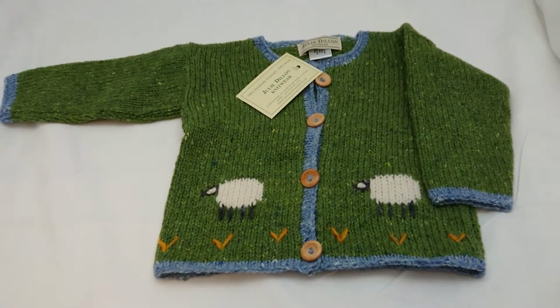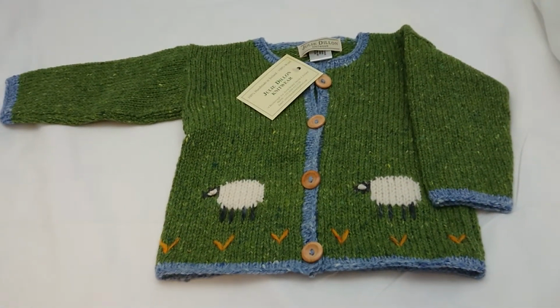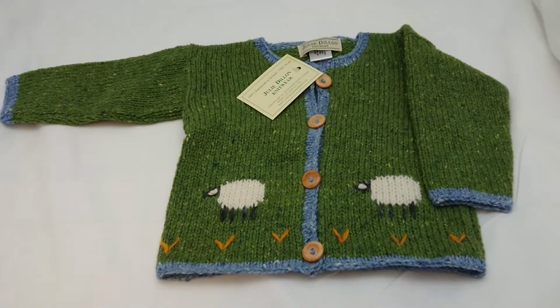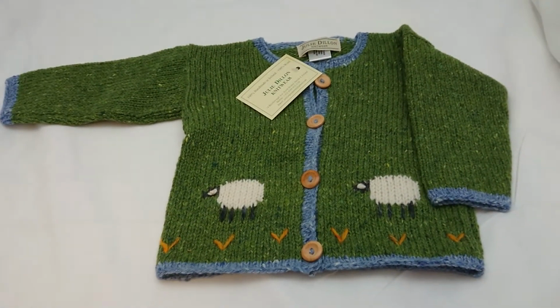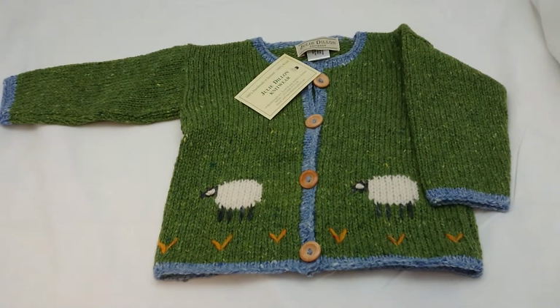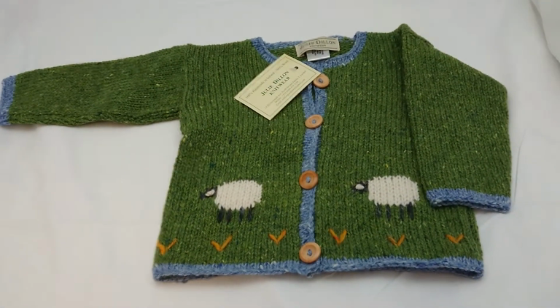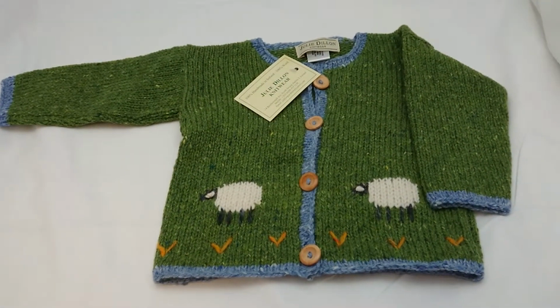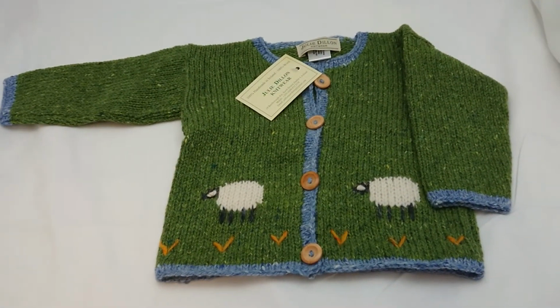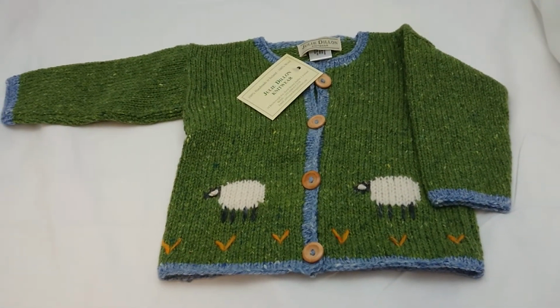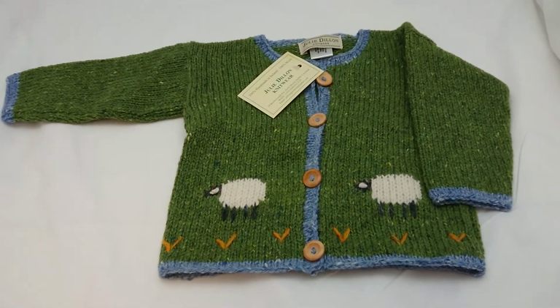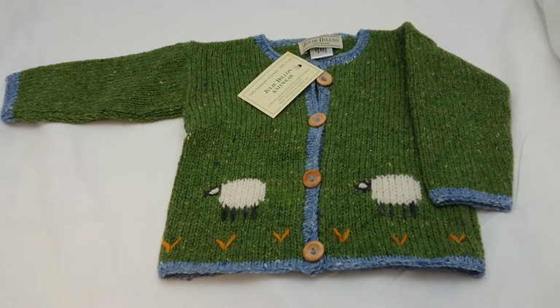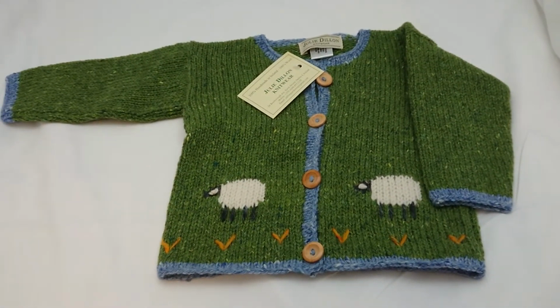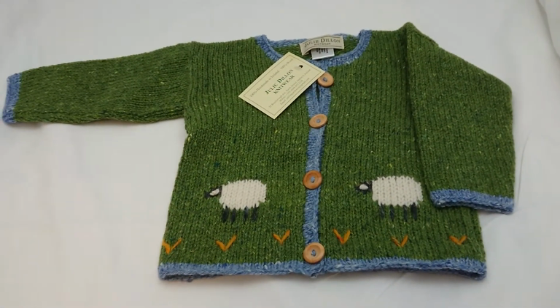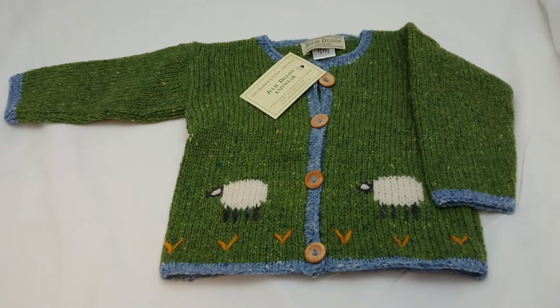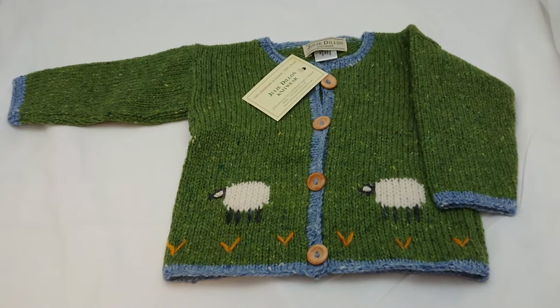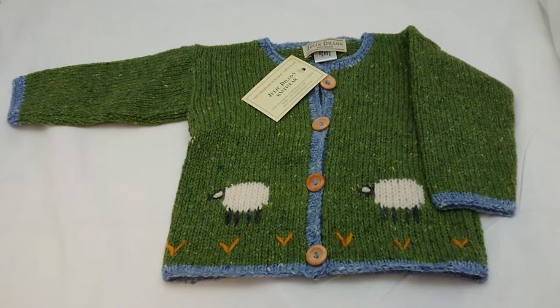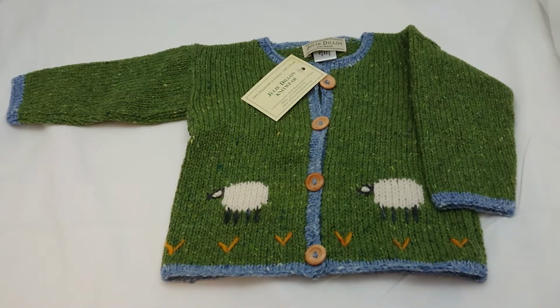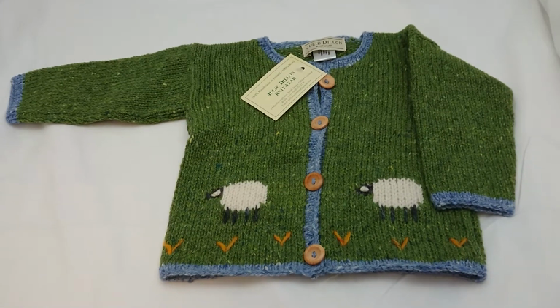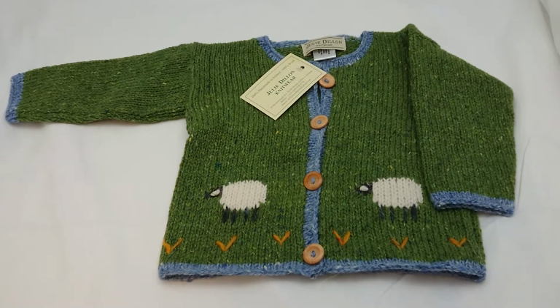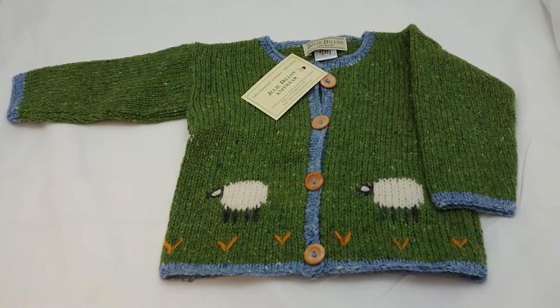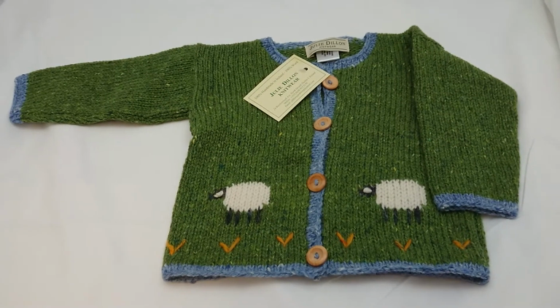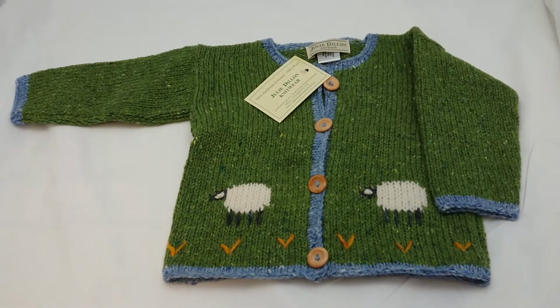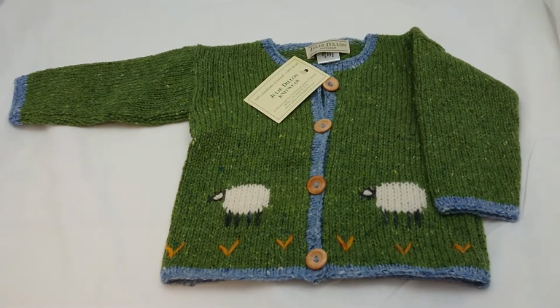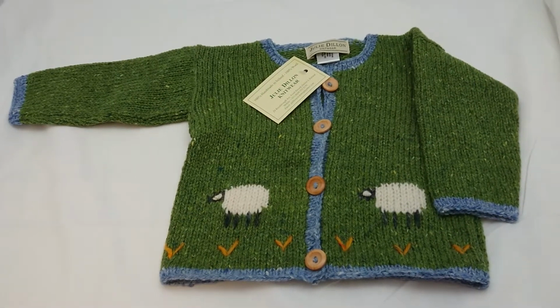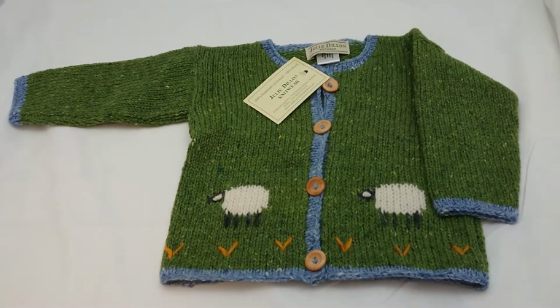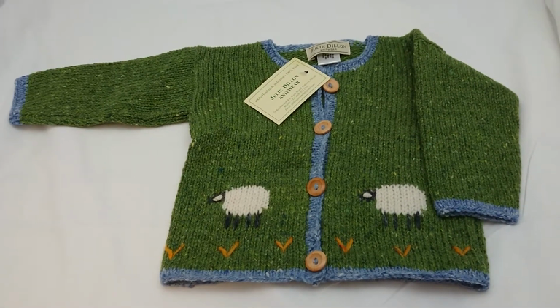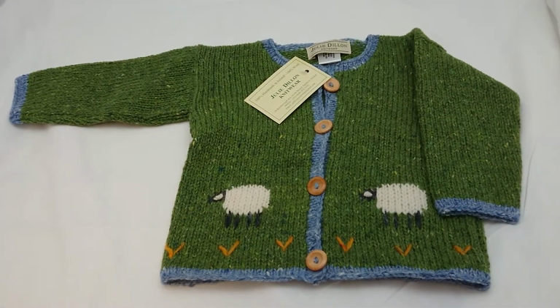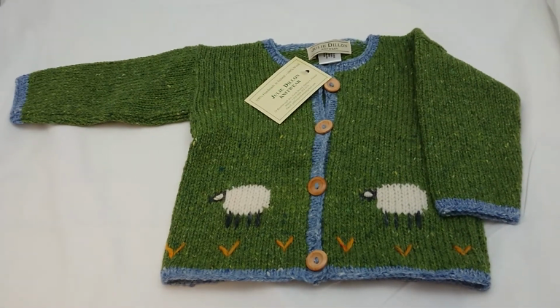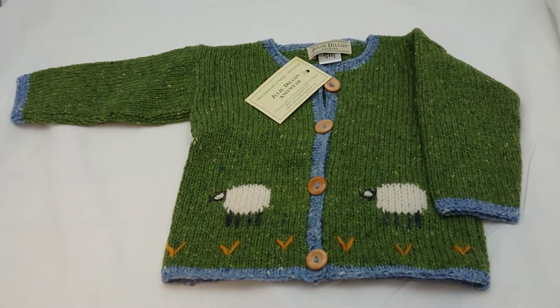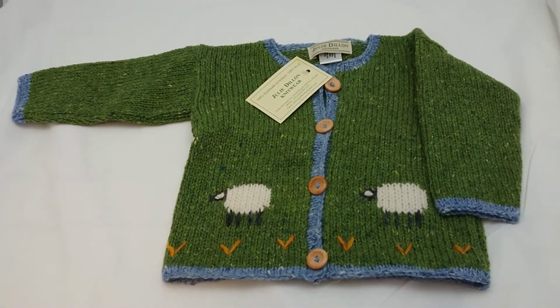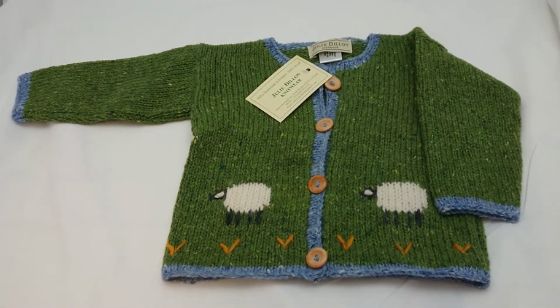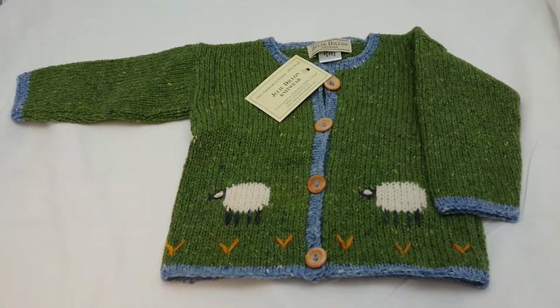So that's a Julie Dillon knitted cardigan — this one's in green with sheep on, and it's a size 3.